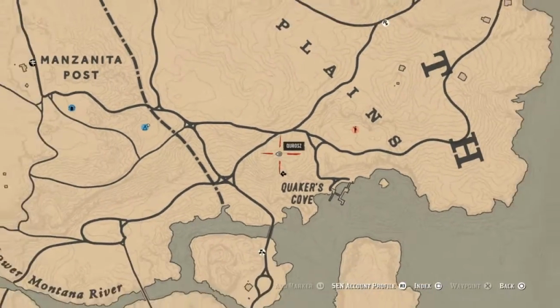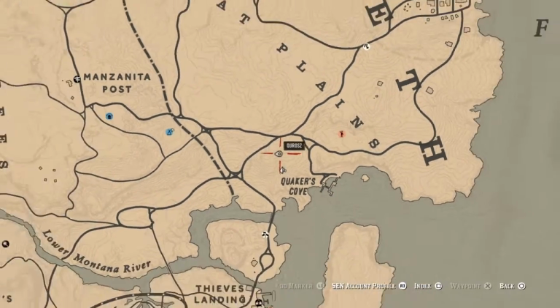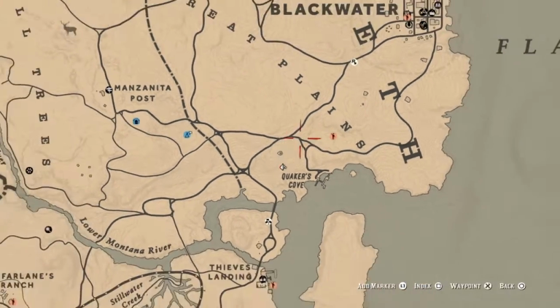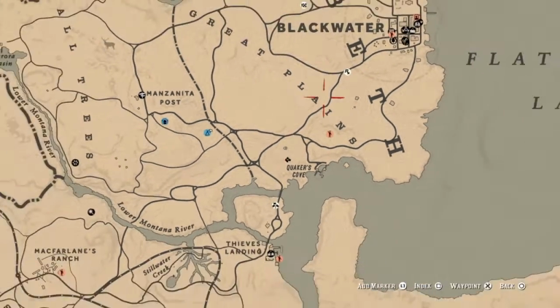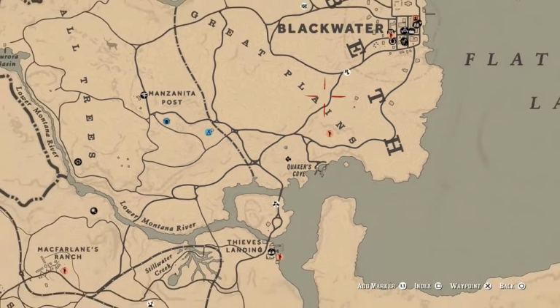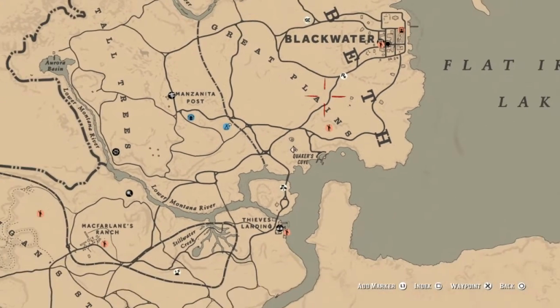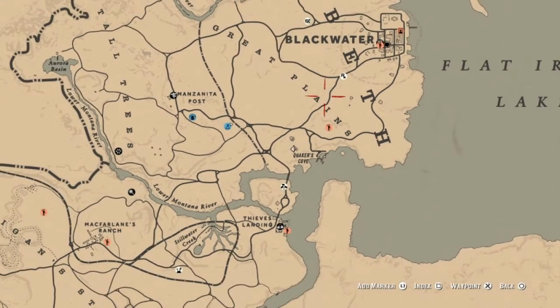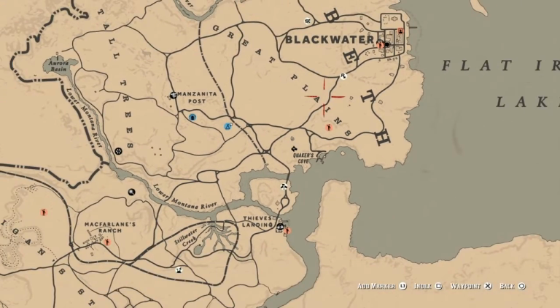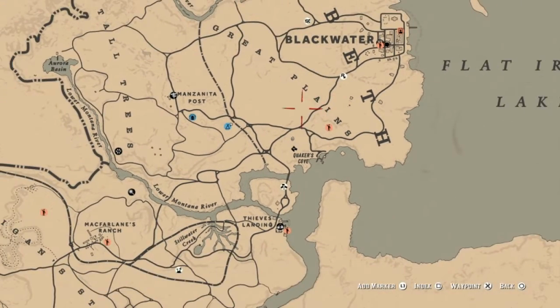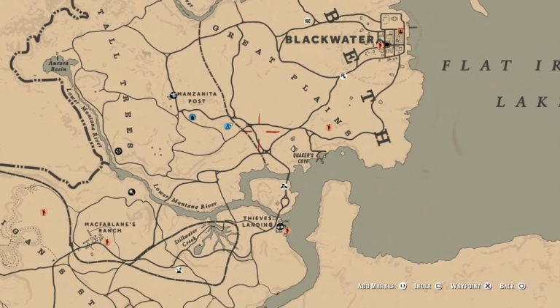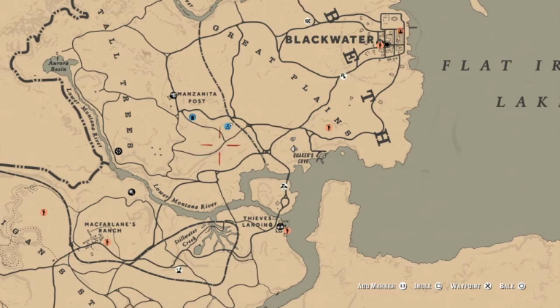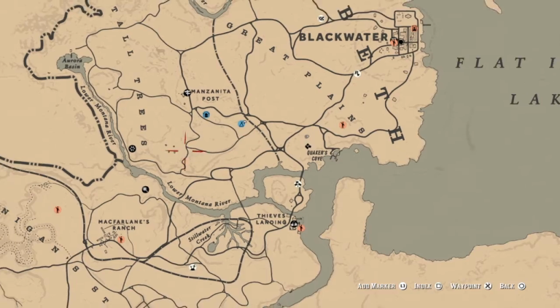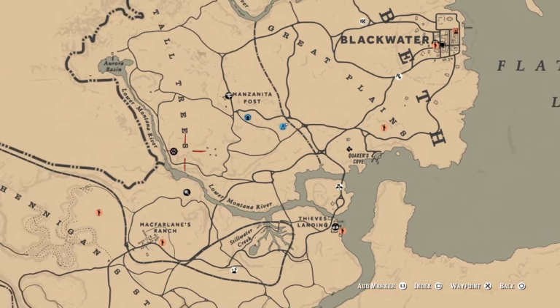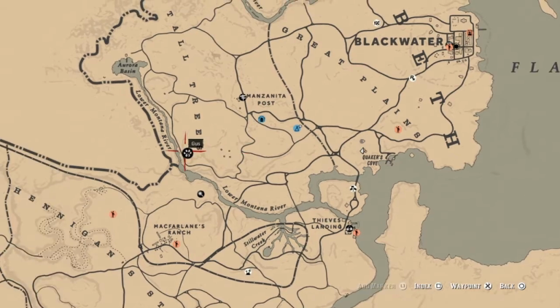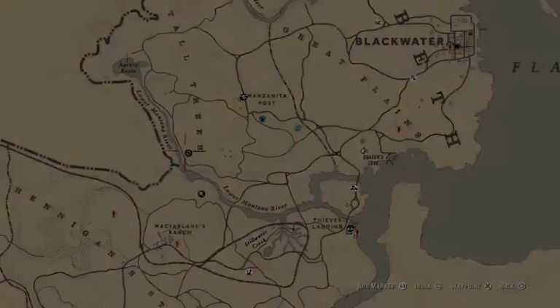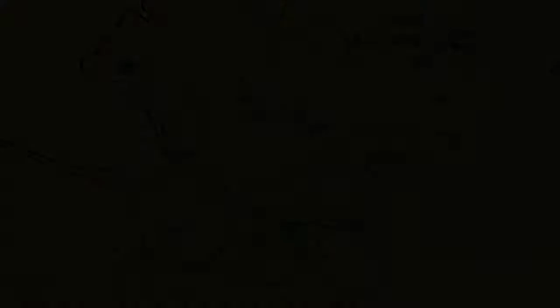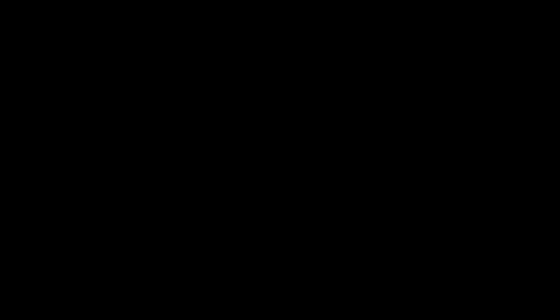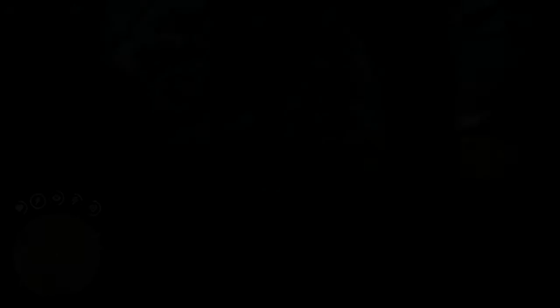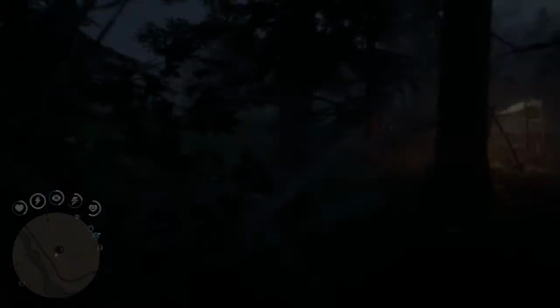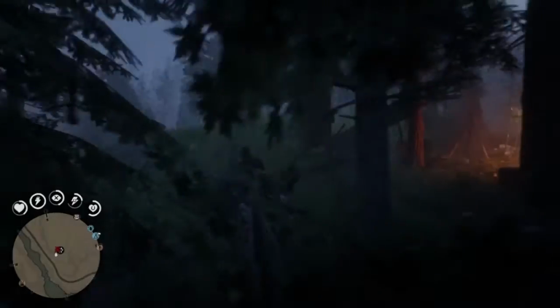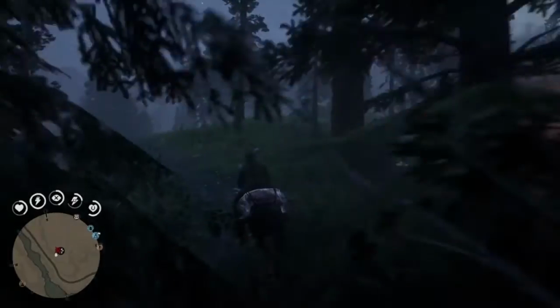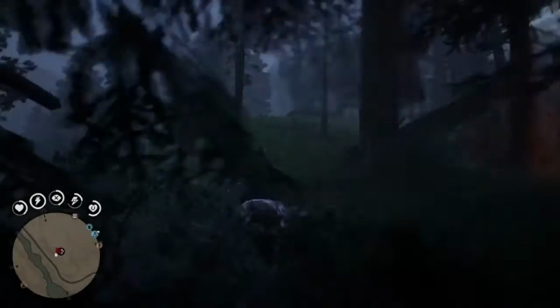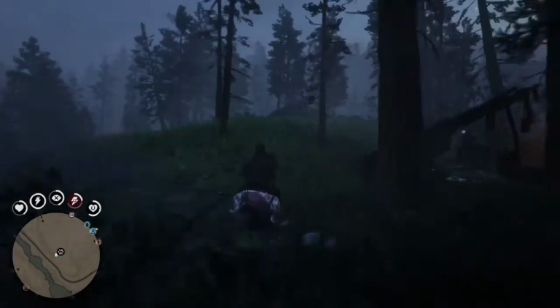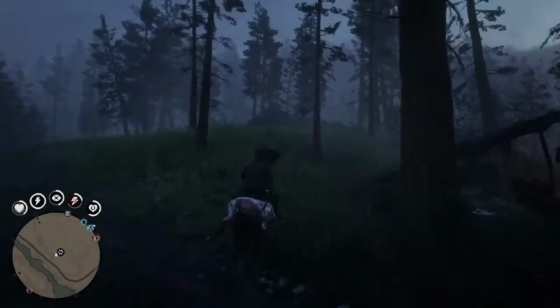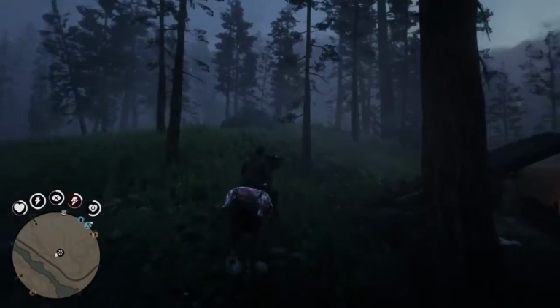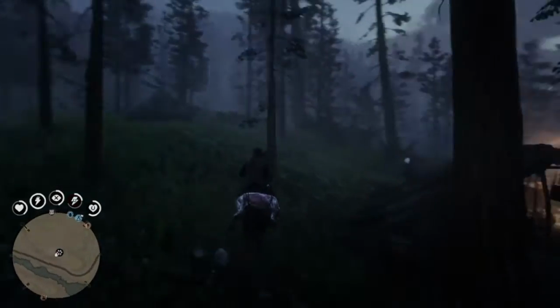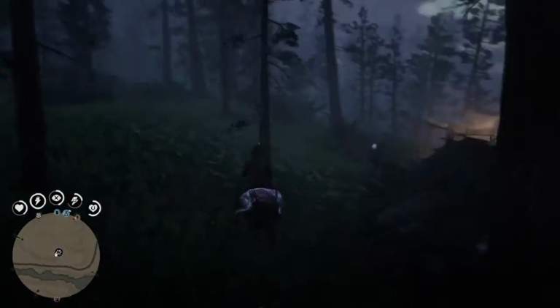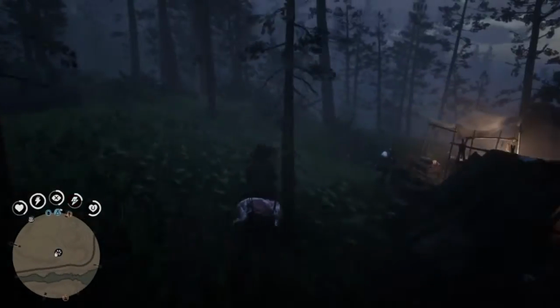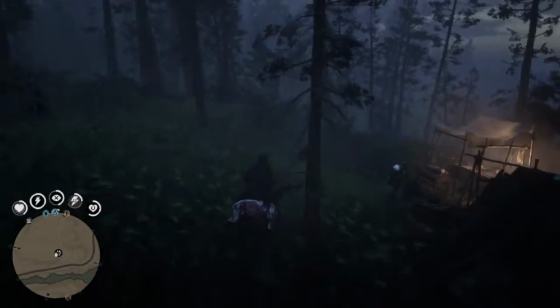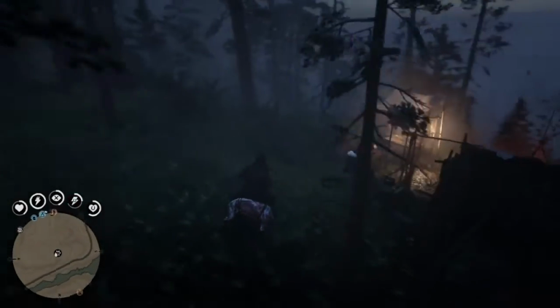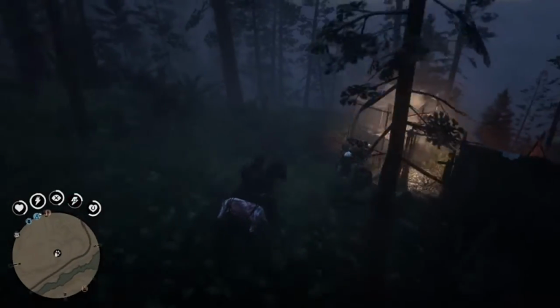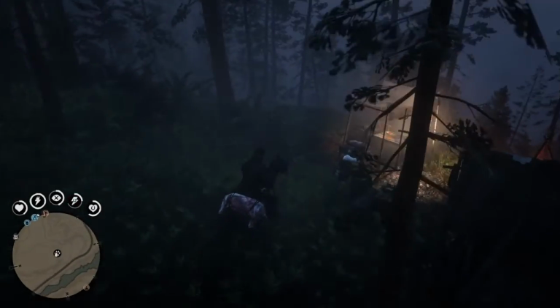And here on the map by Quaker's Cove, you can find the Legendary Cougar location. As you can see, I'm going to take it to Gus and sell it.